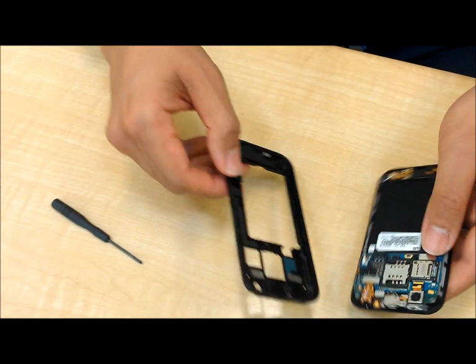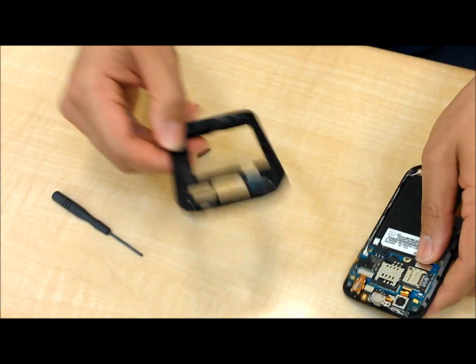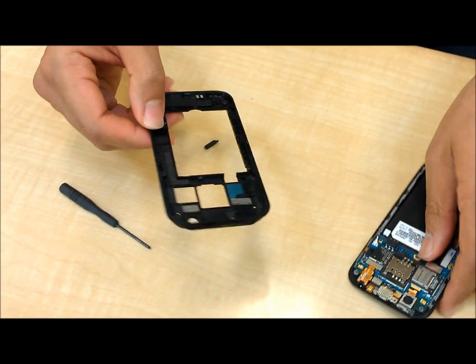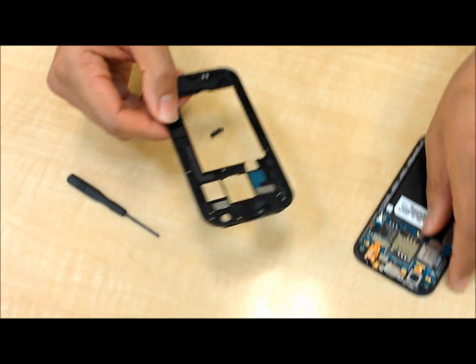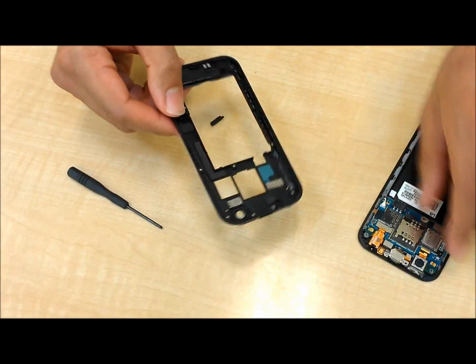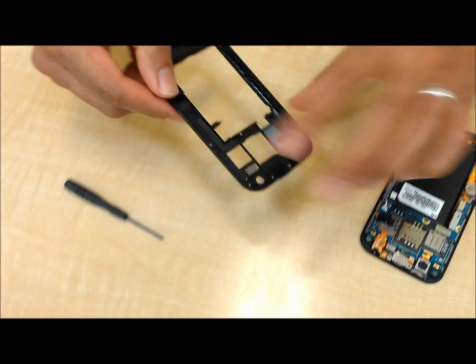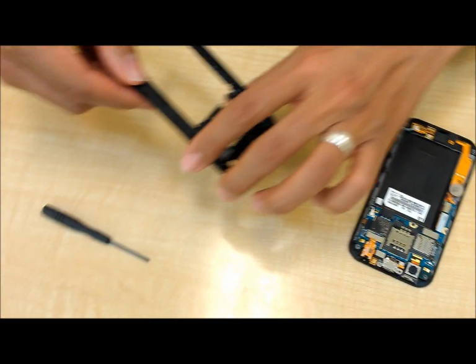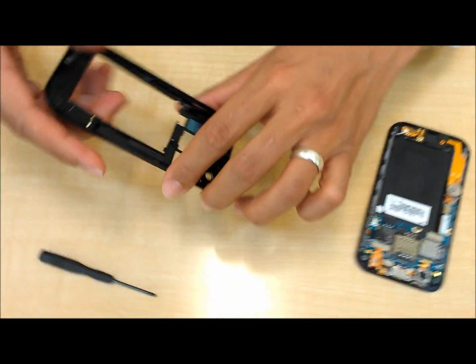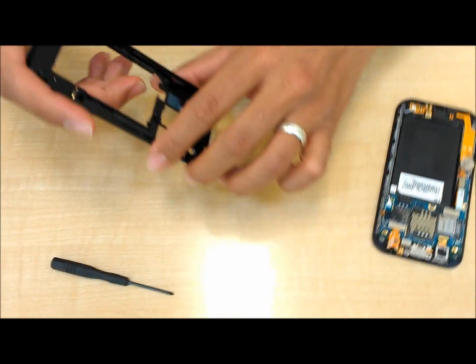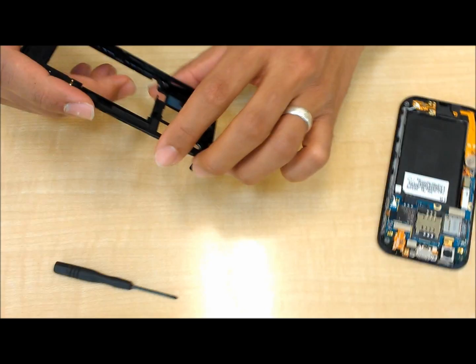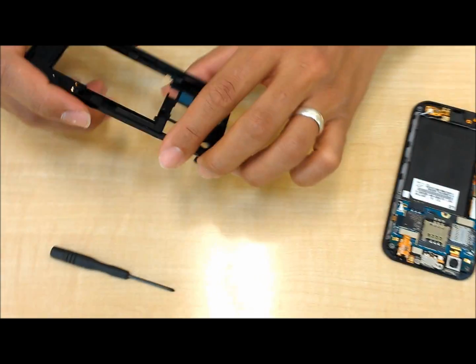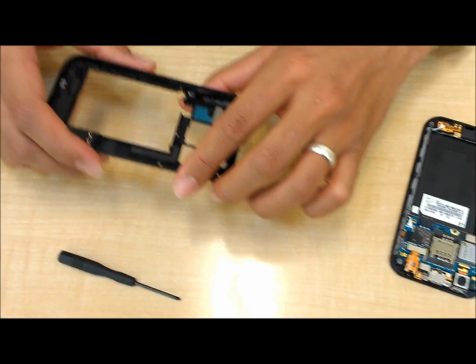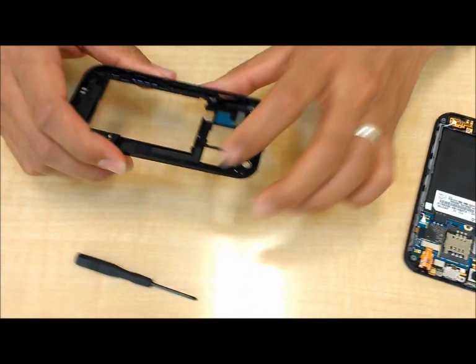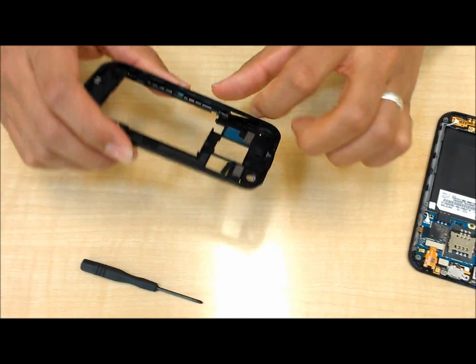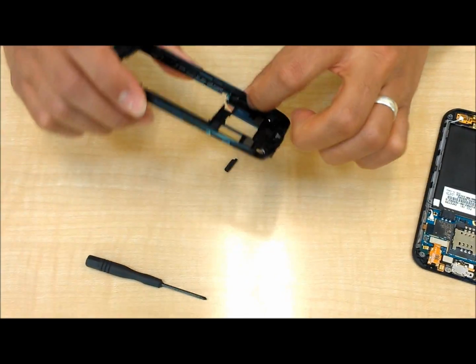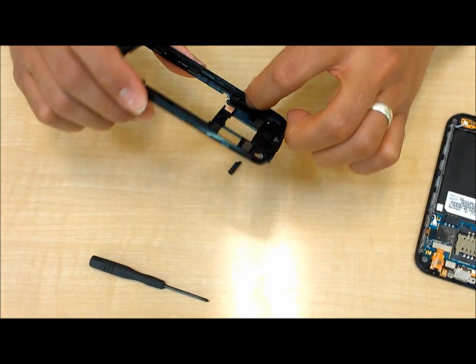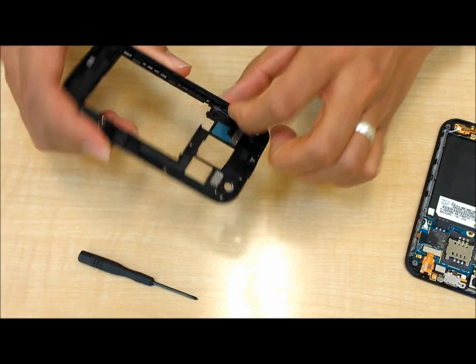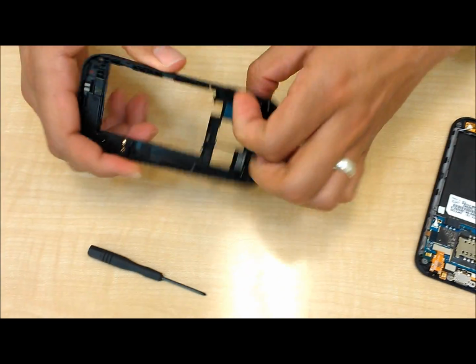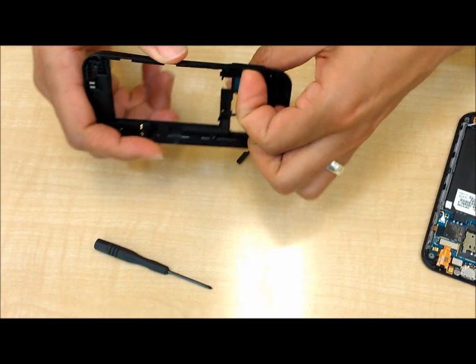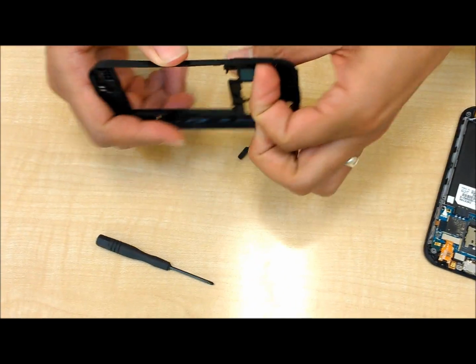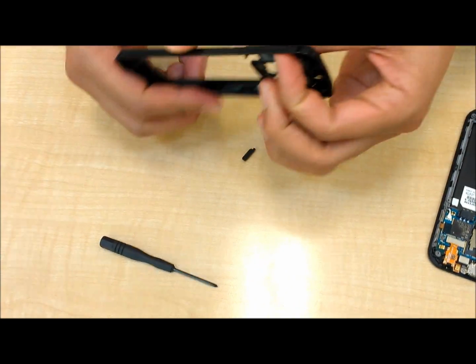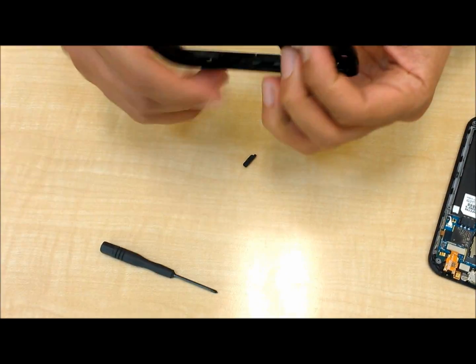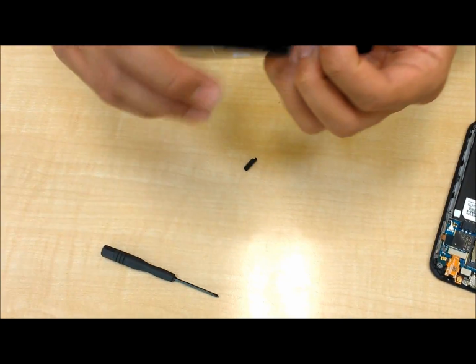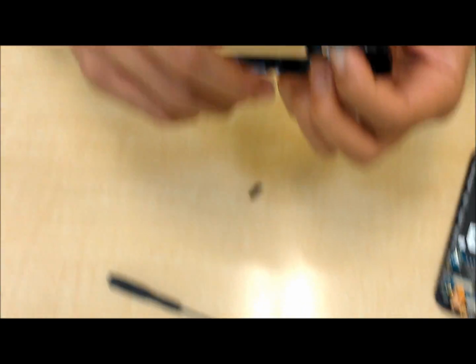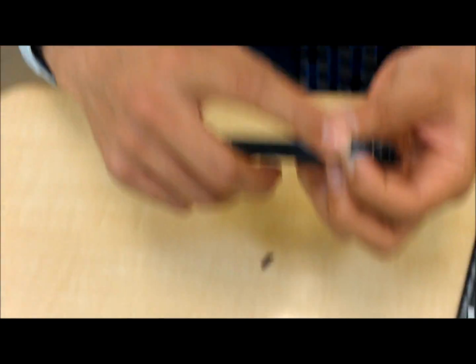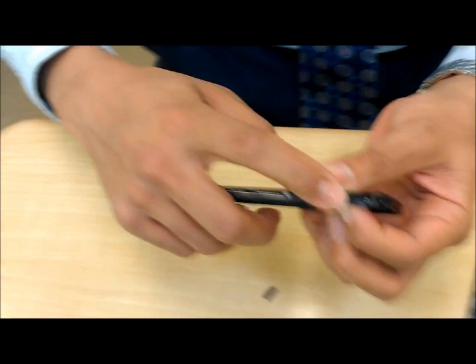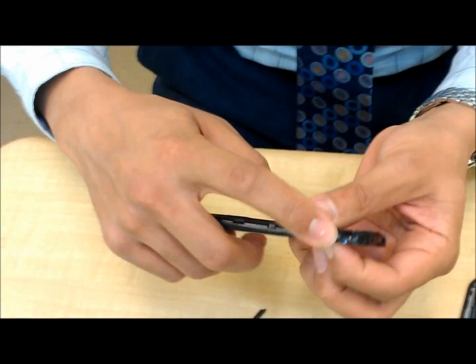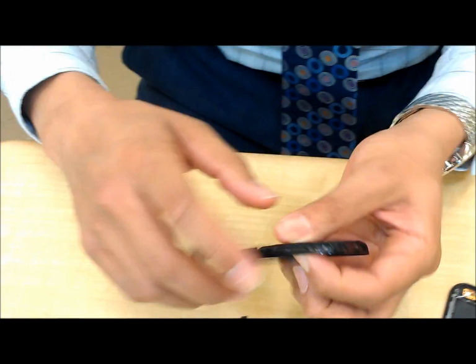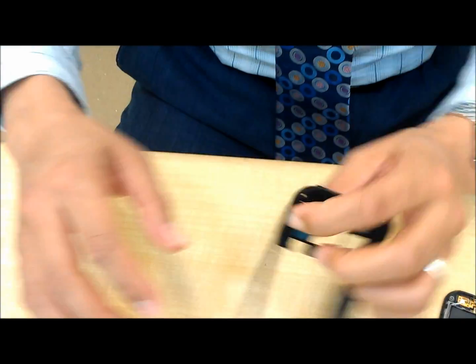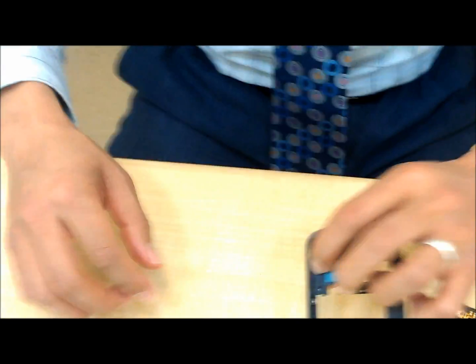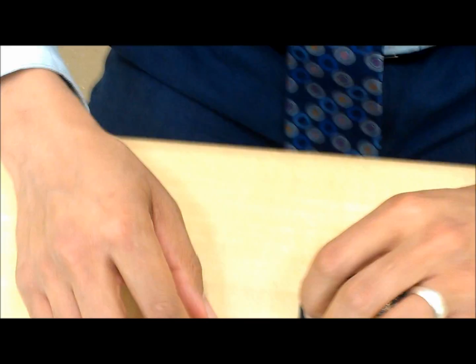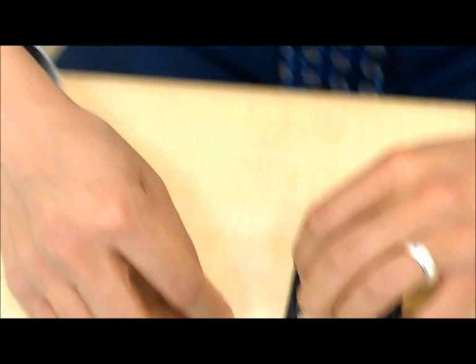The power button may come out — don't worry about that. Also the volume rocker may come out as well.